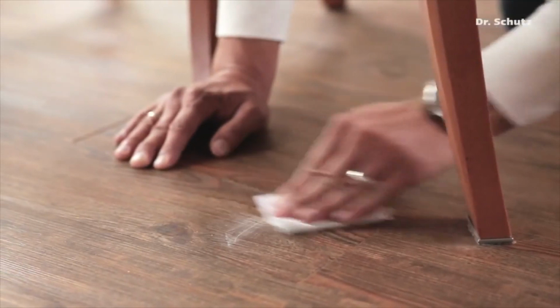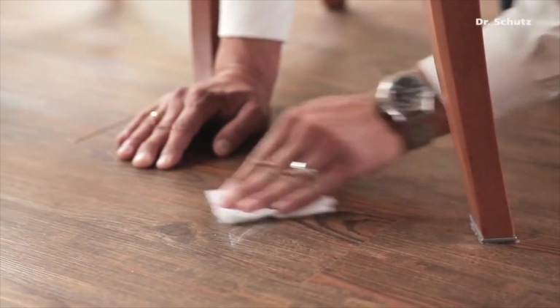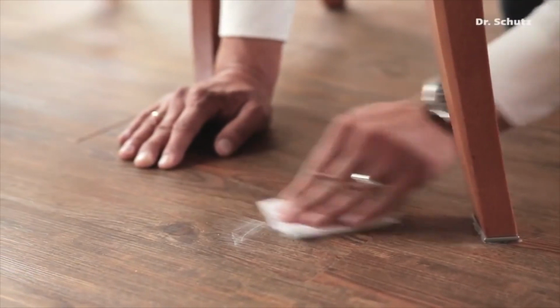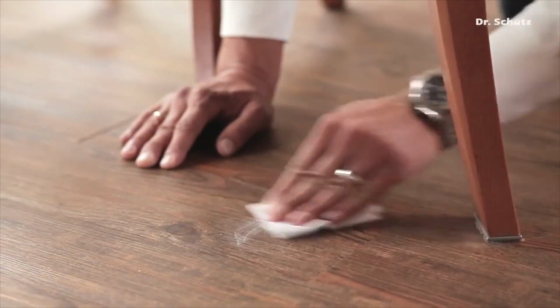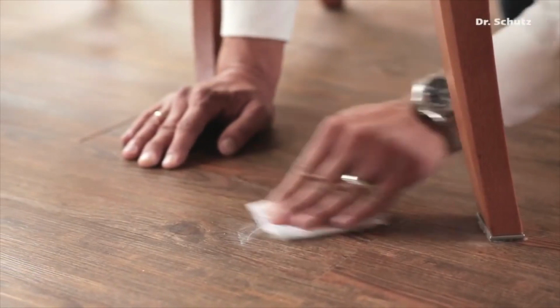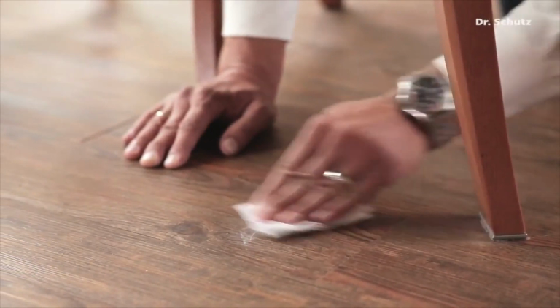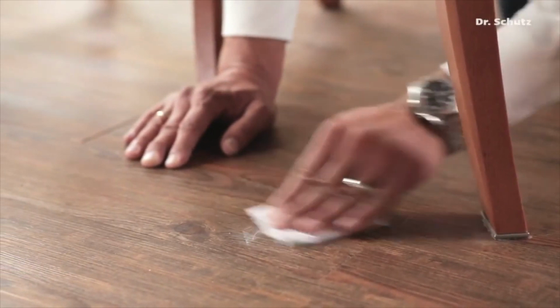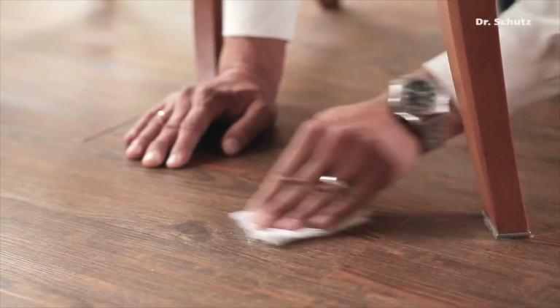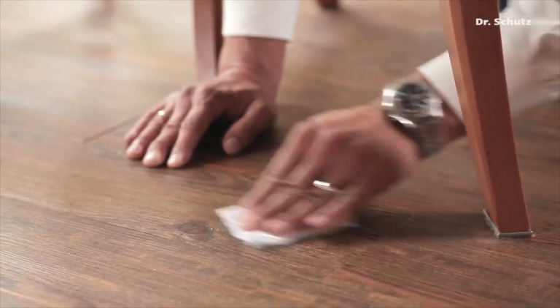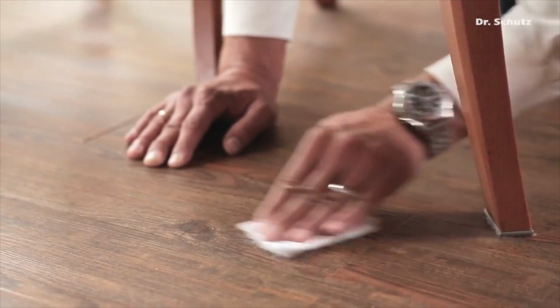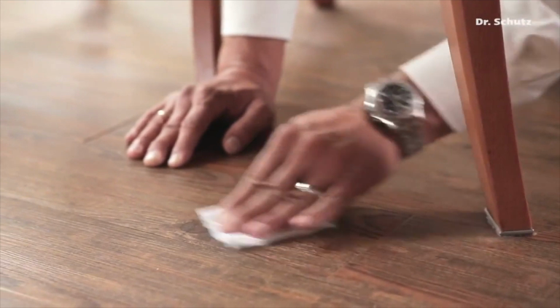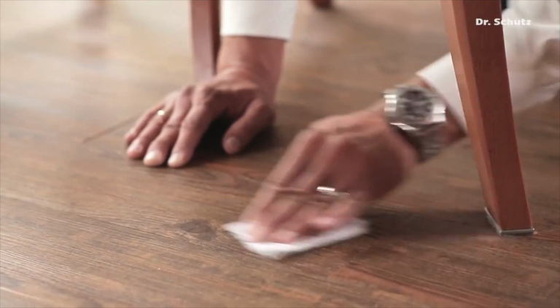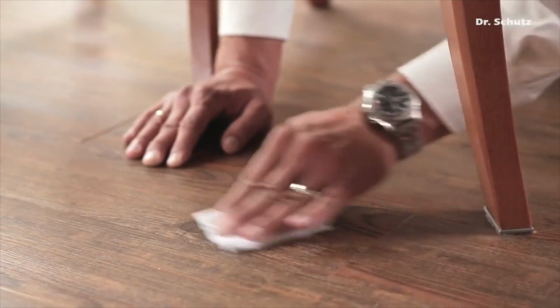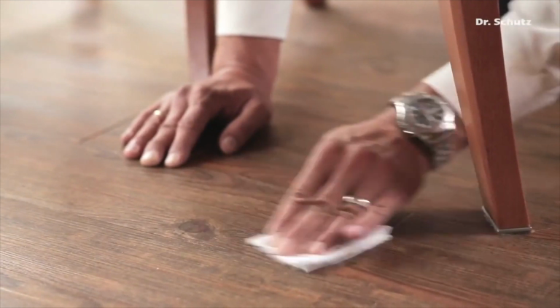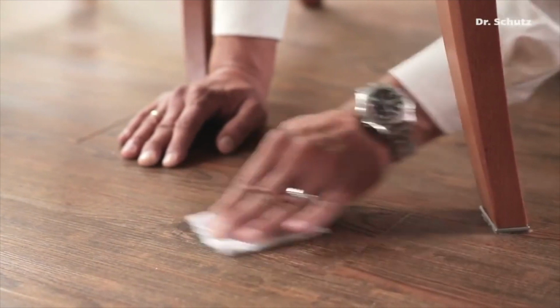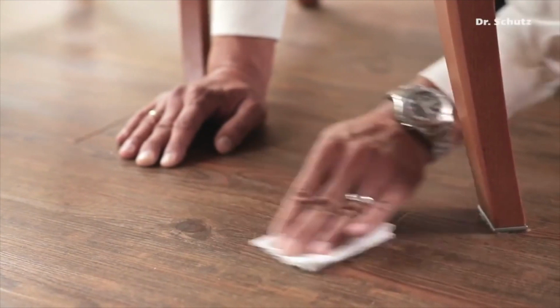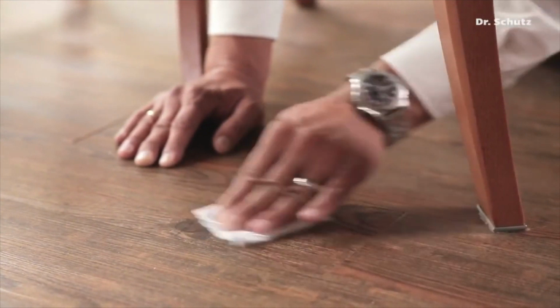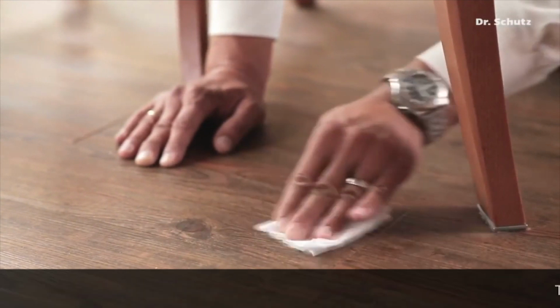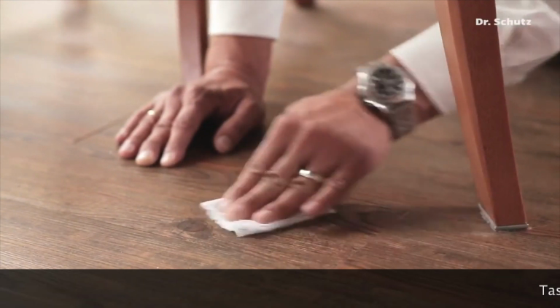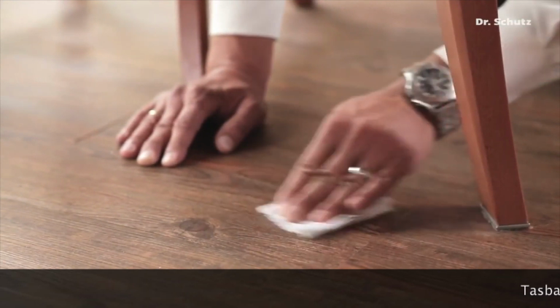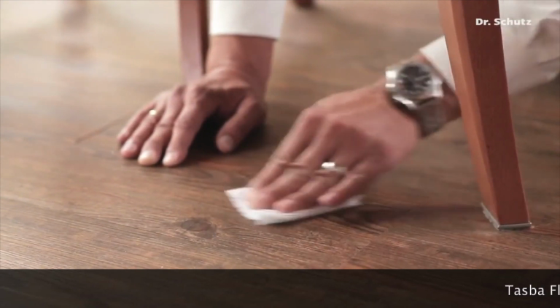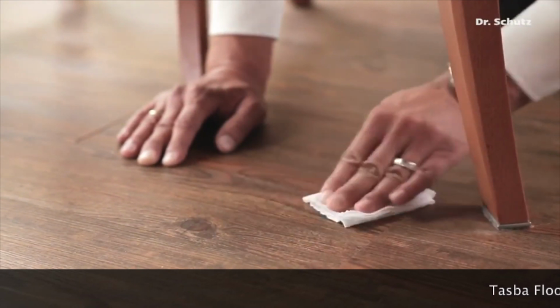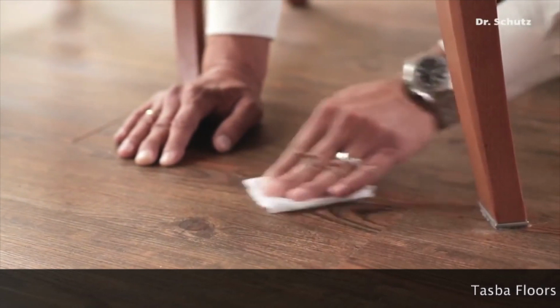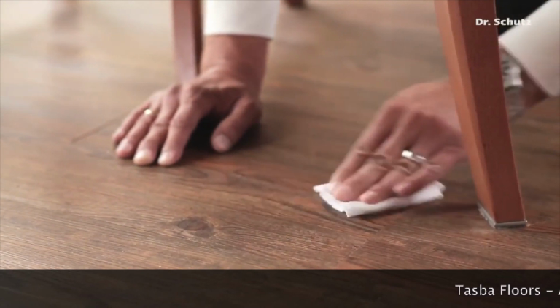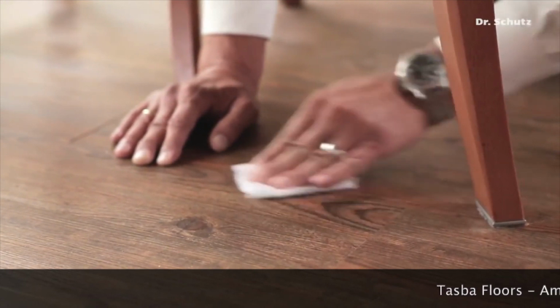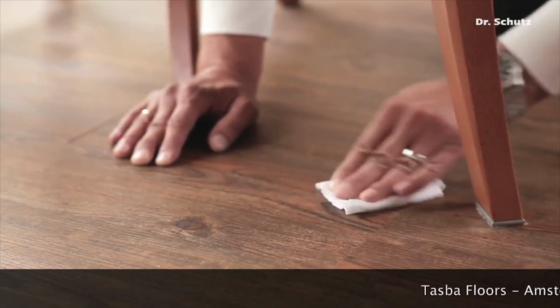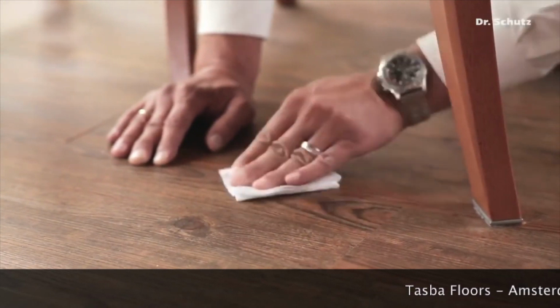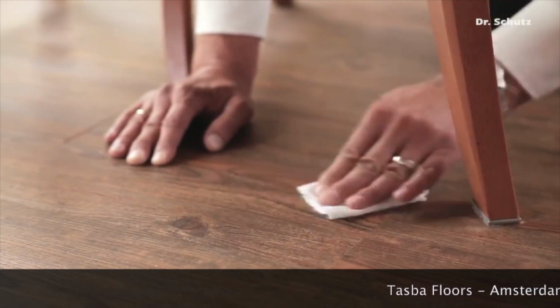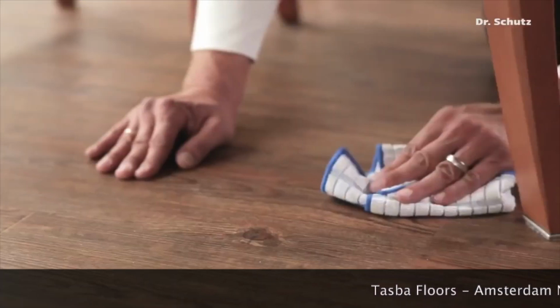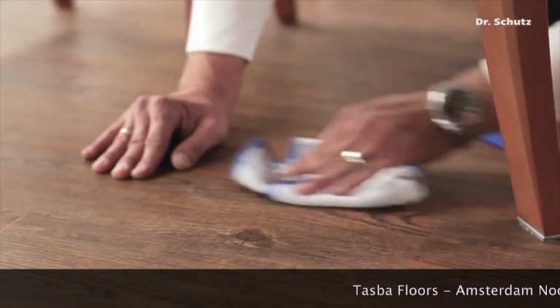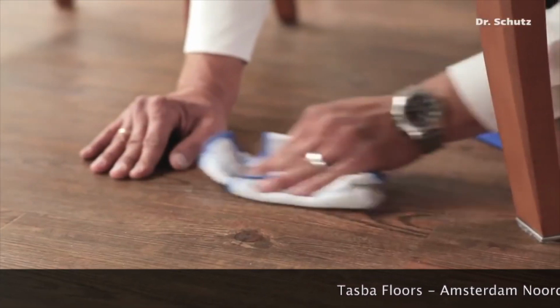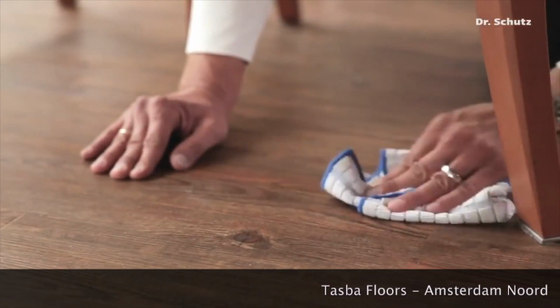The resulting fine sanding dust is wiped up with a moist cloth, and then the surface is wiped over with a dry cloth.